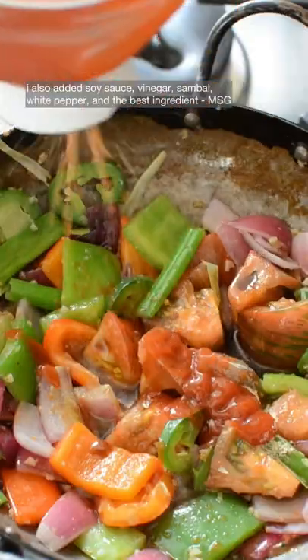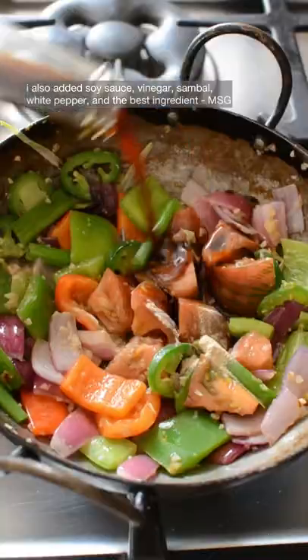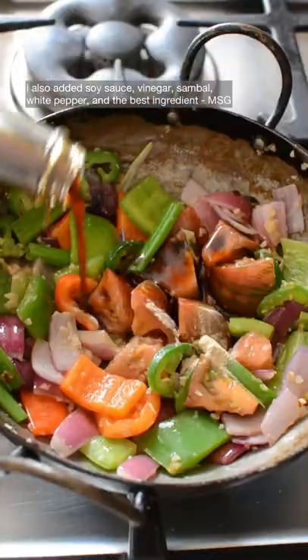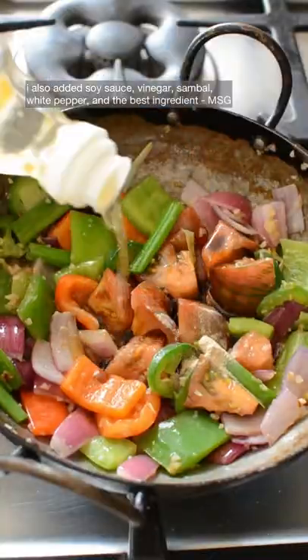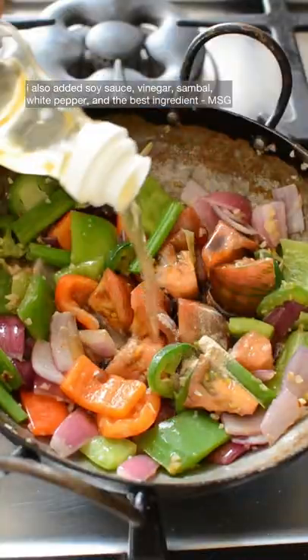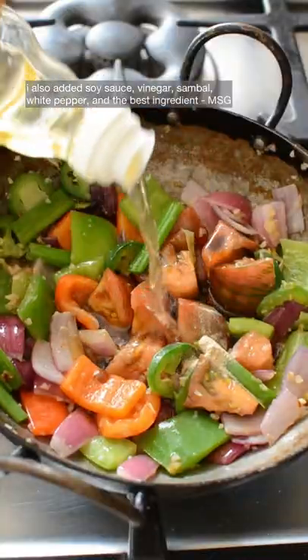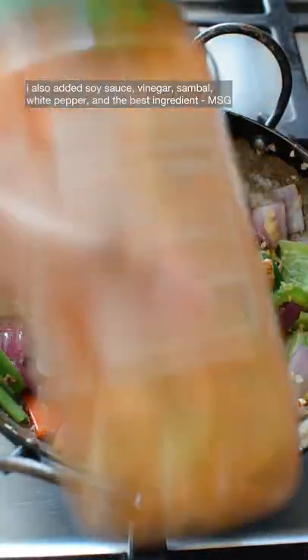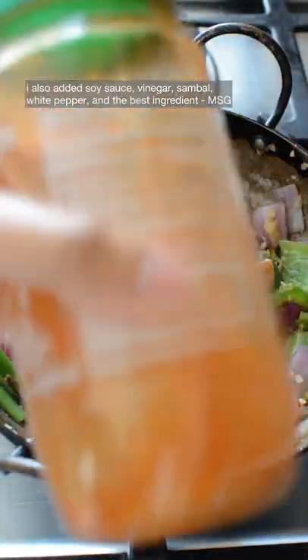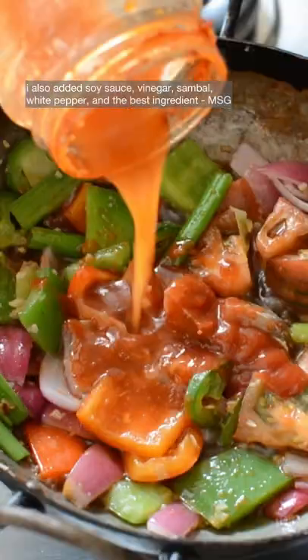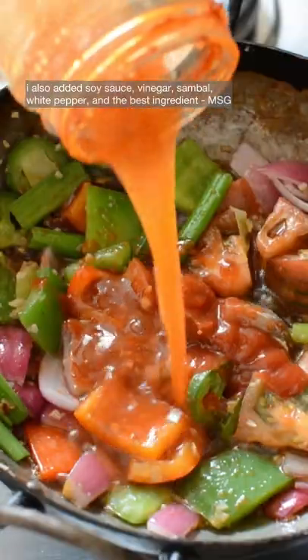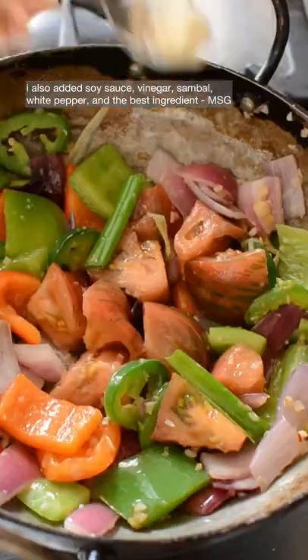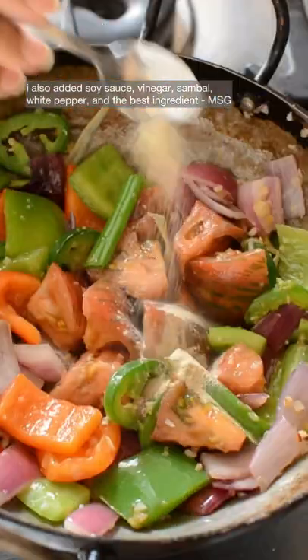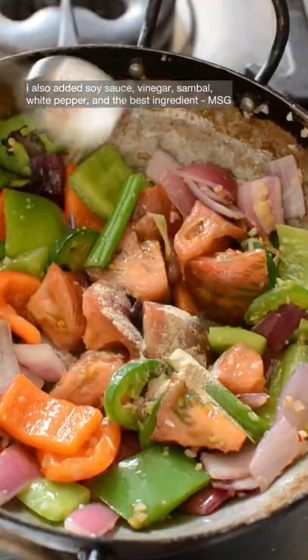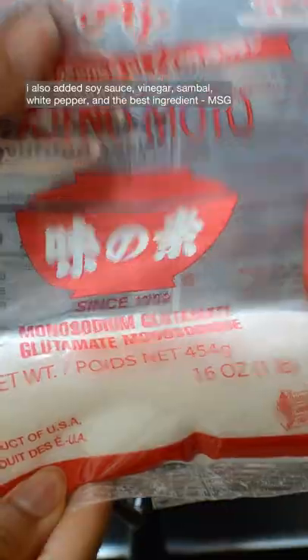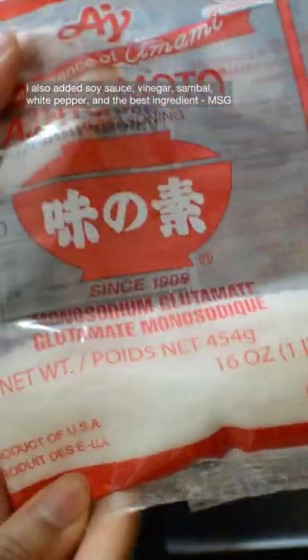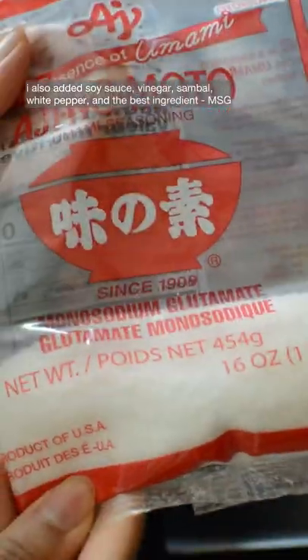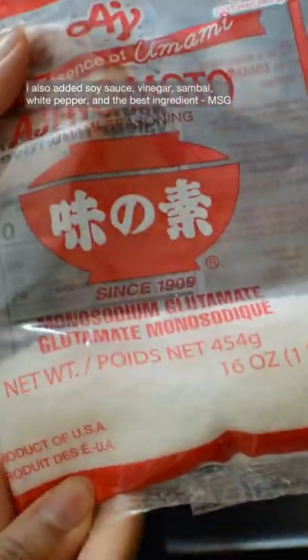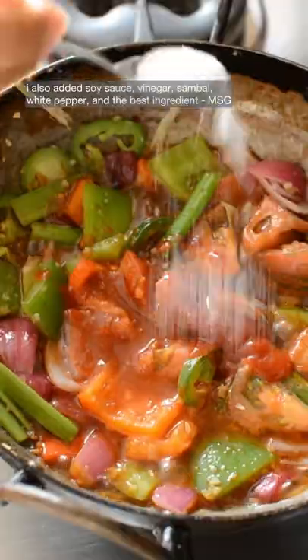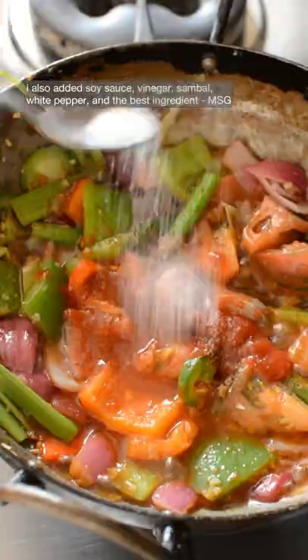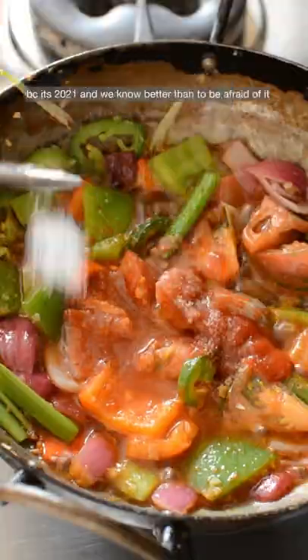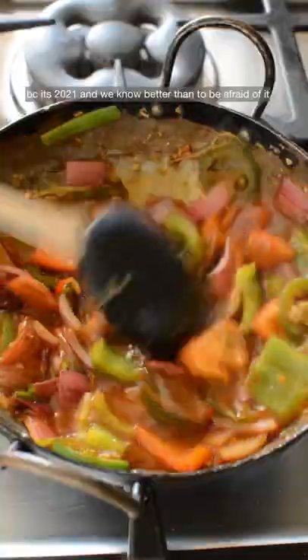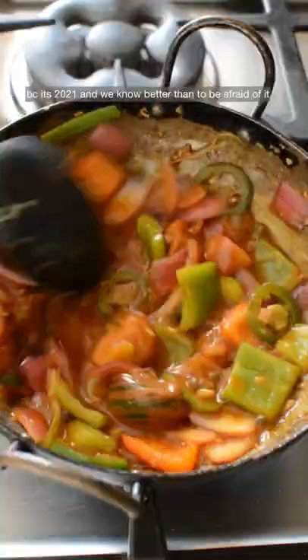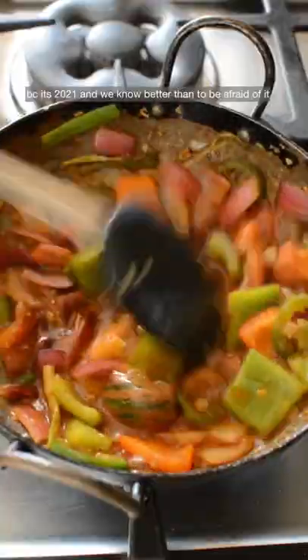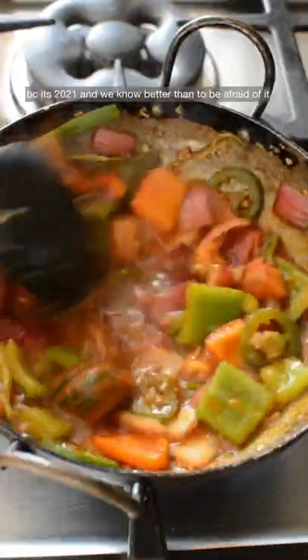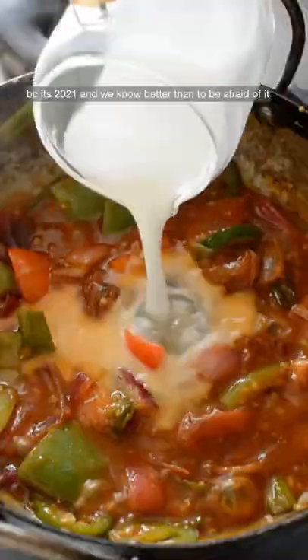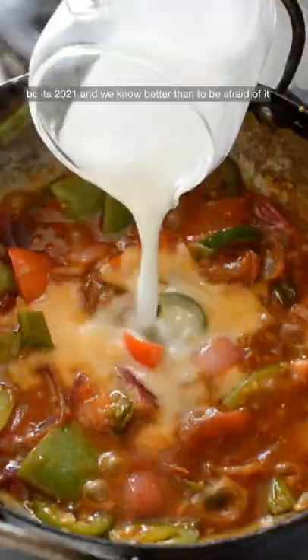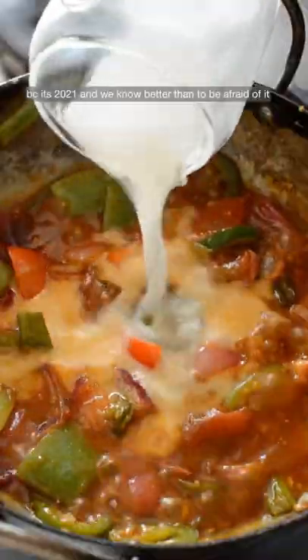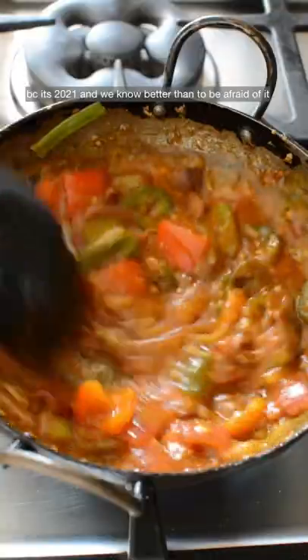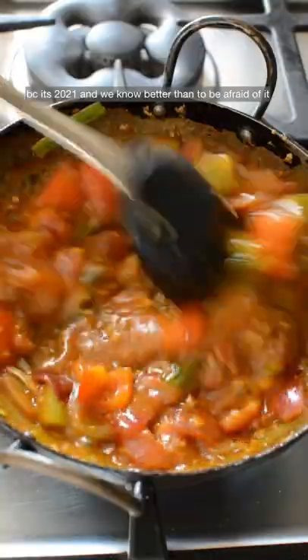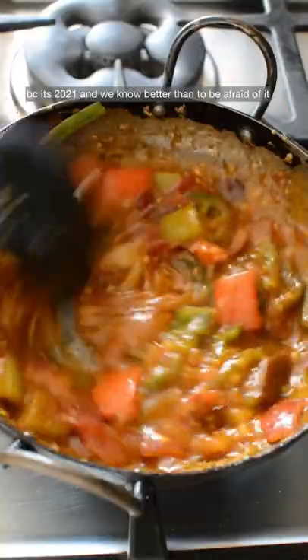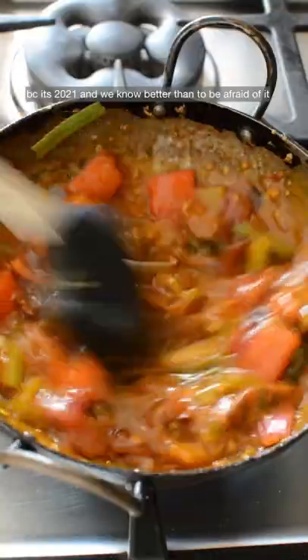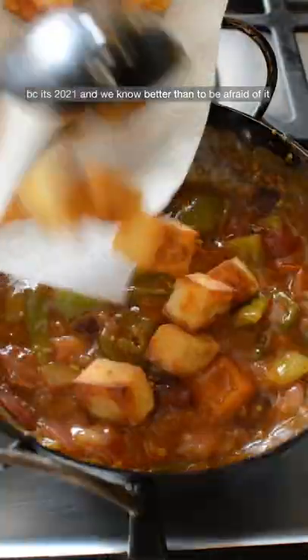I also added soy sauce, vinegar, sambal, white pepper, and the best ingredient — MSG — because it's 2021 and we know better than to be afraid of it.